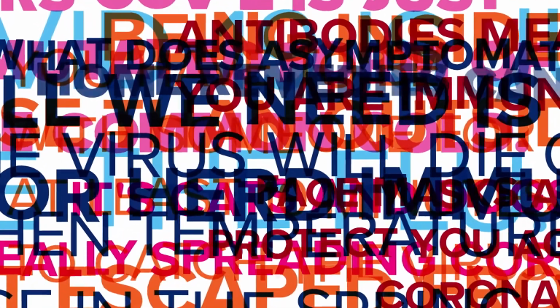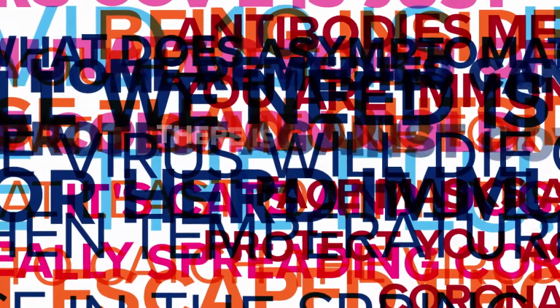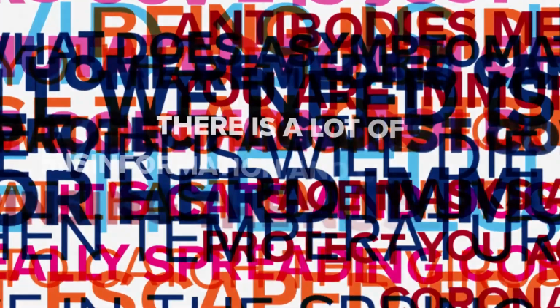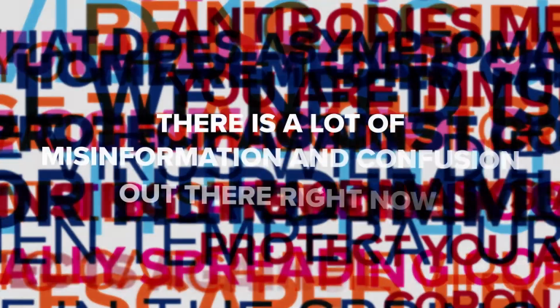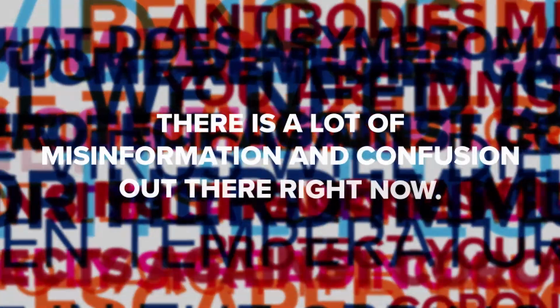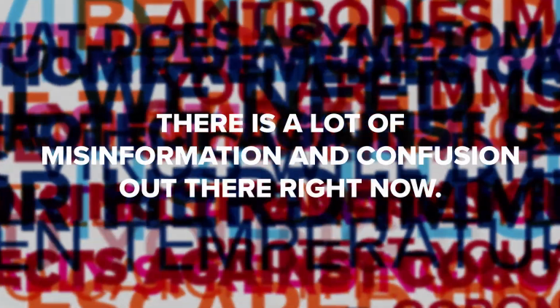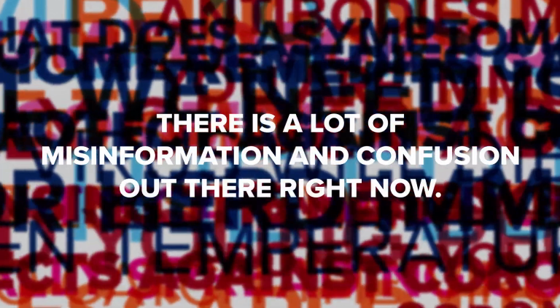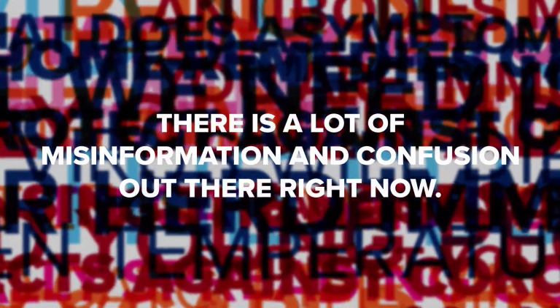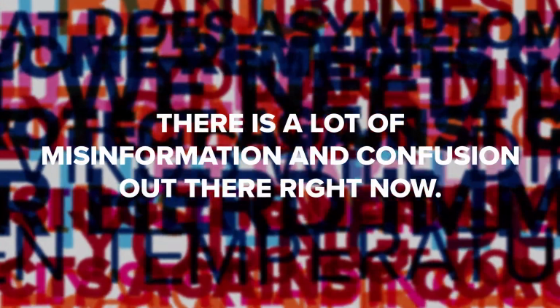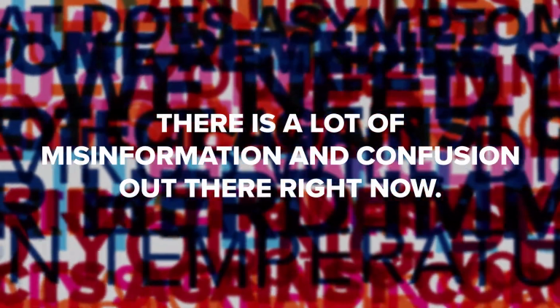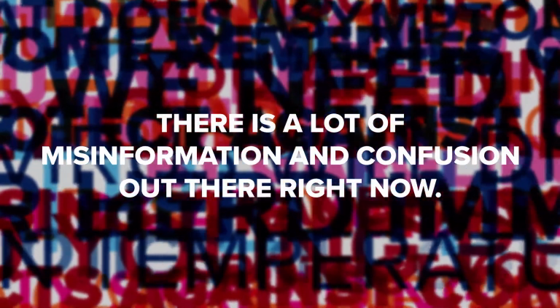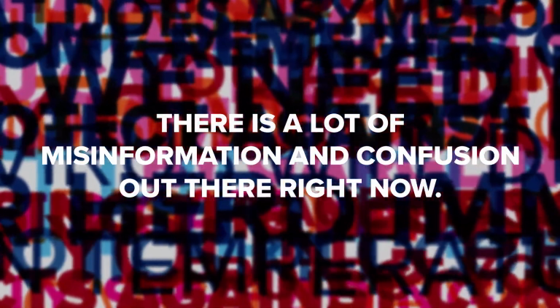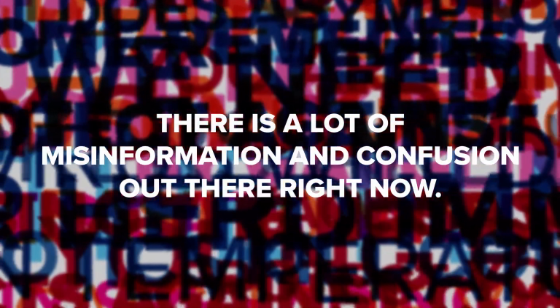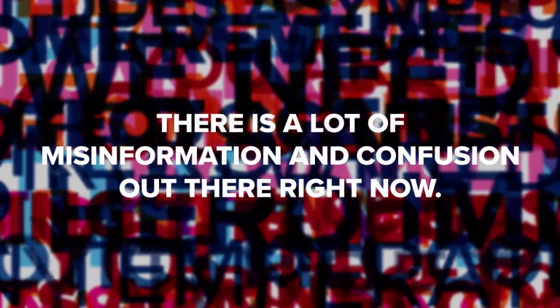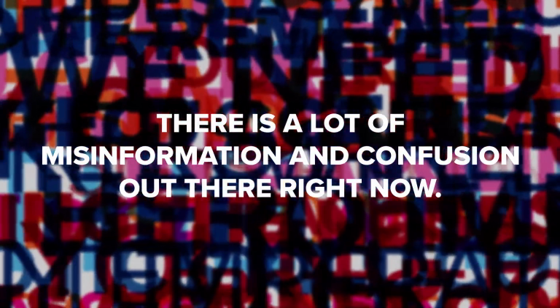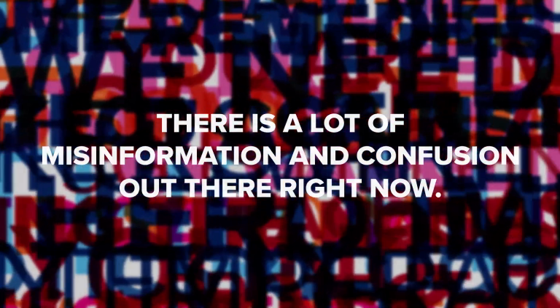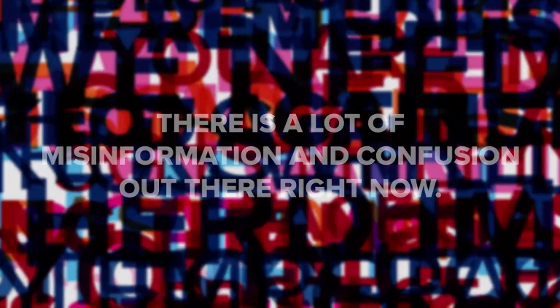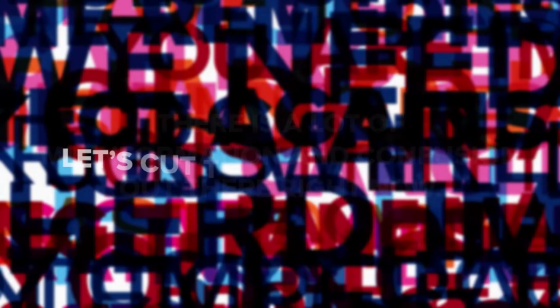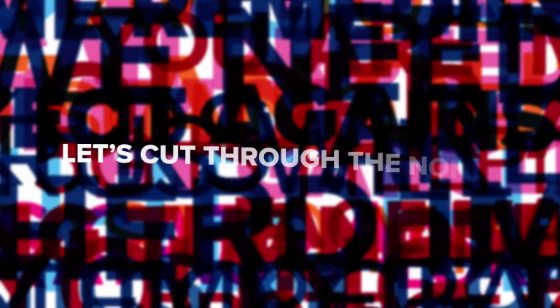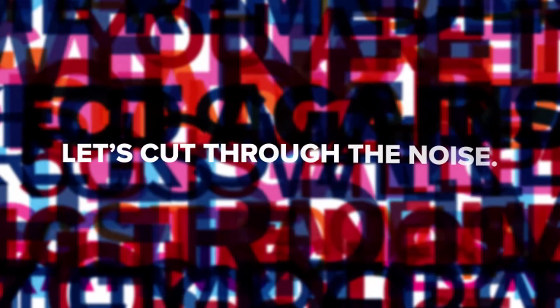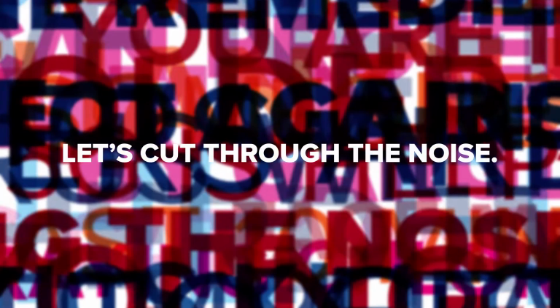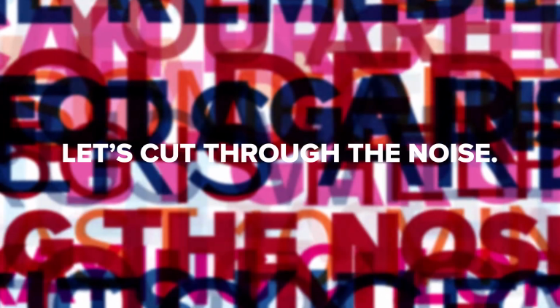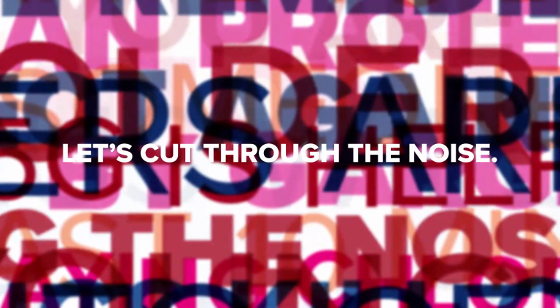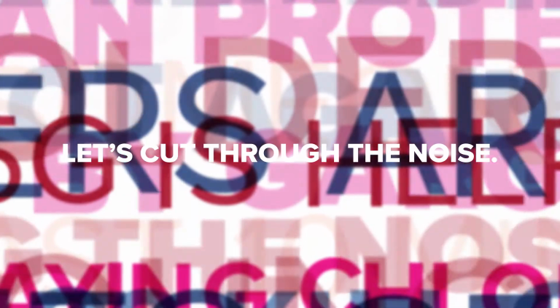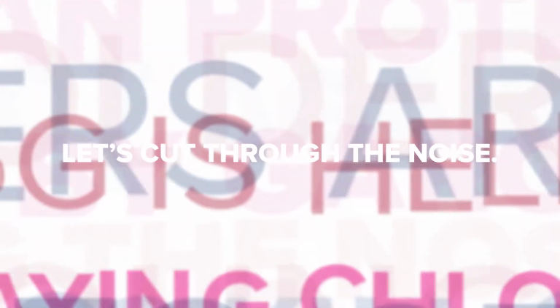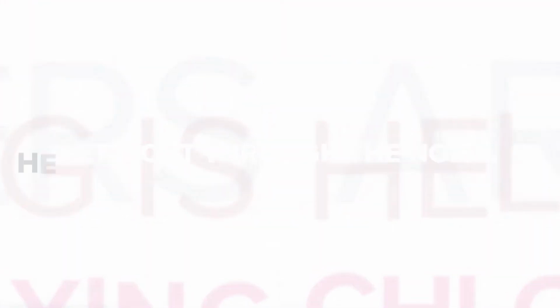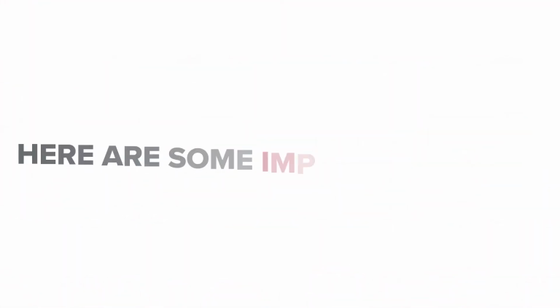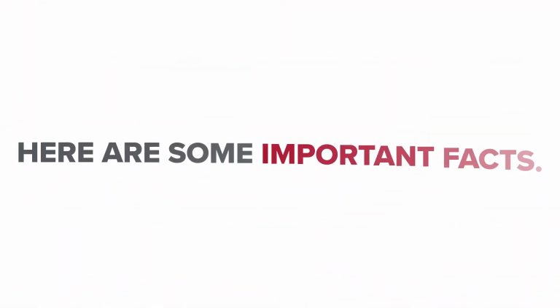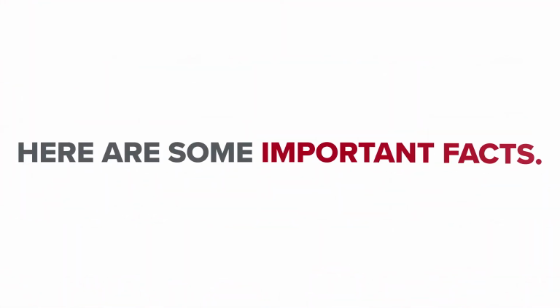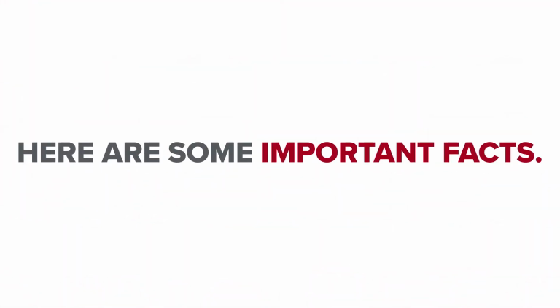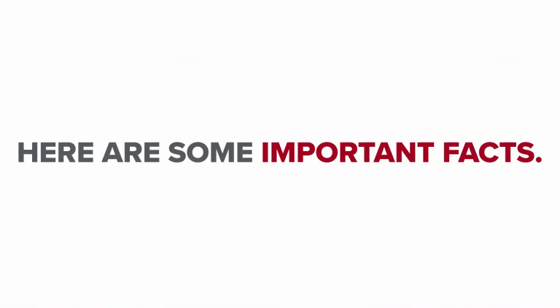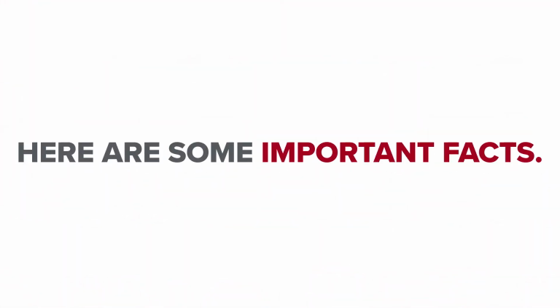There is a lot of misinformation and confusion out there right now. Let's cut through the noise. Here are some important facts.